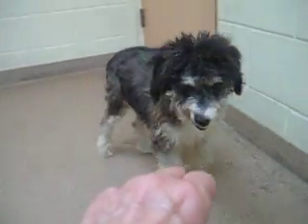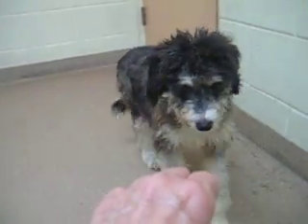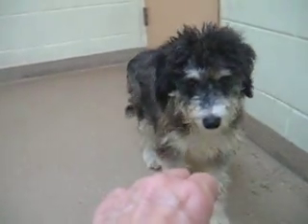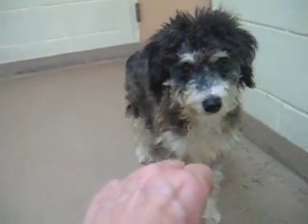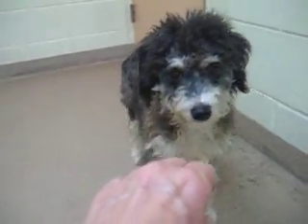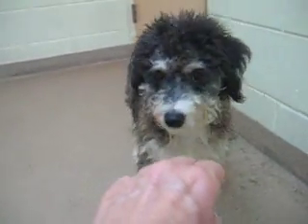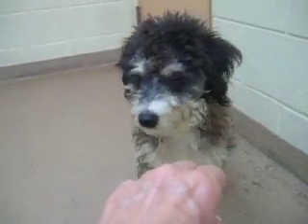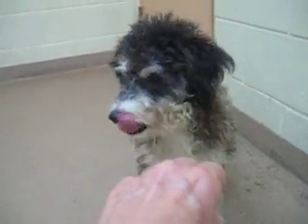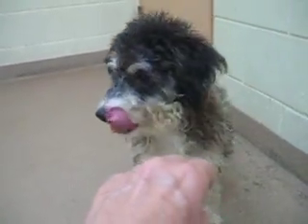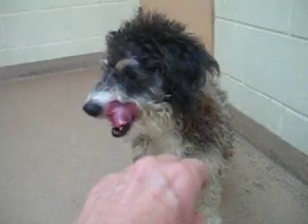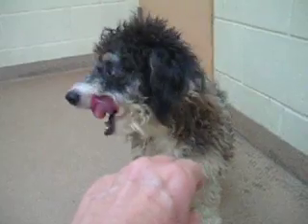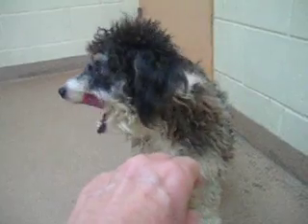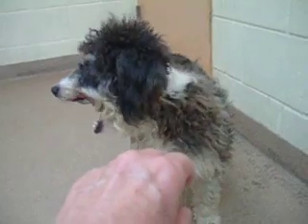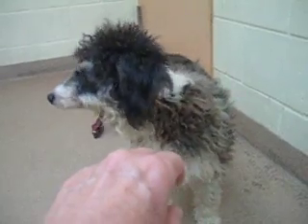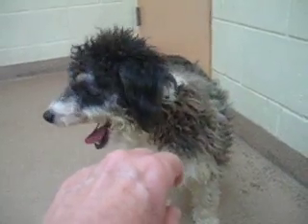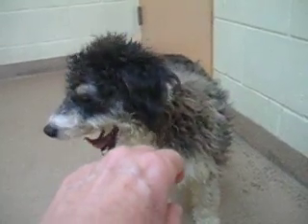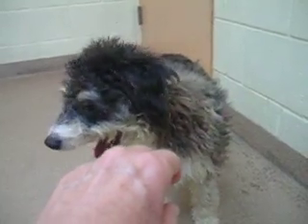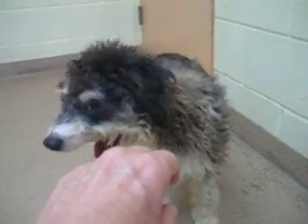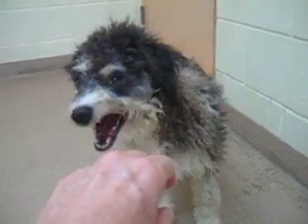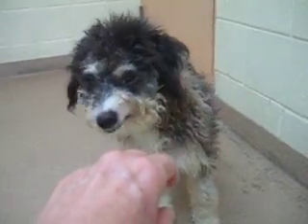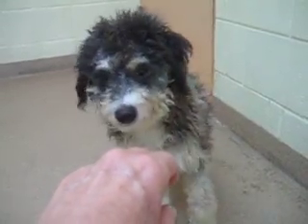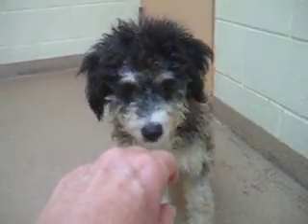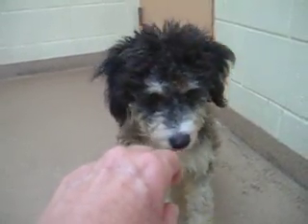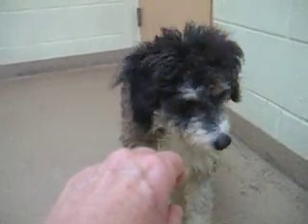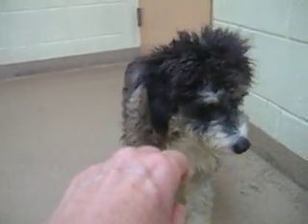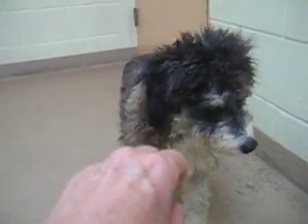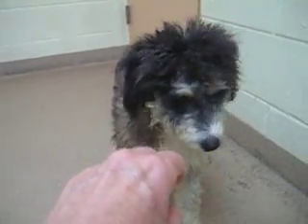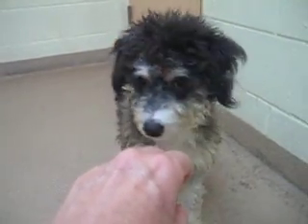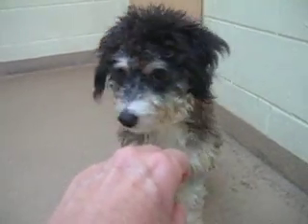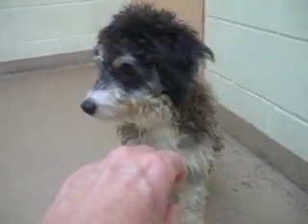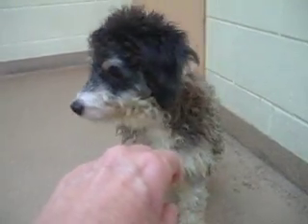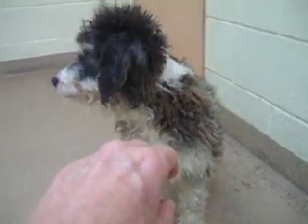It's a young, sweet doggy that literally has to learn to trust again.